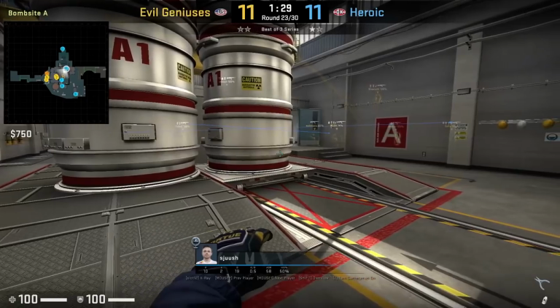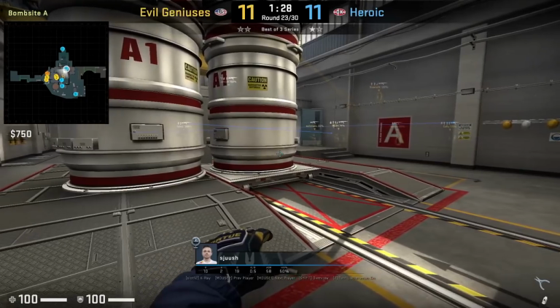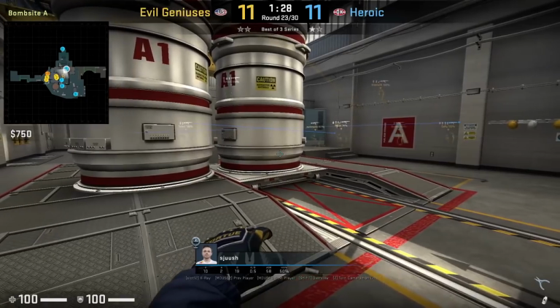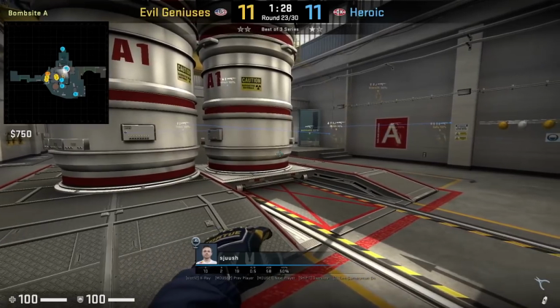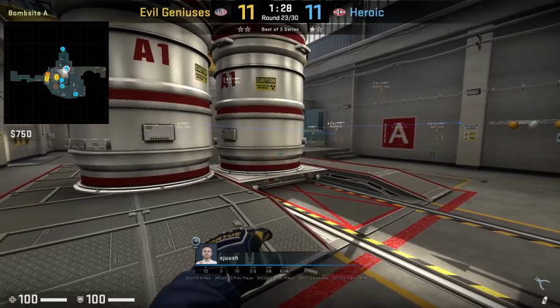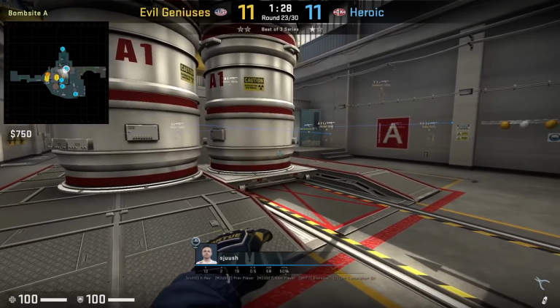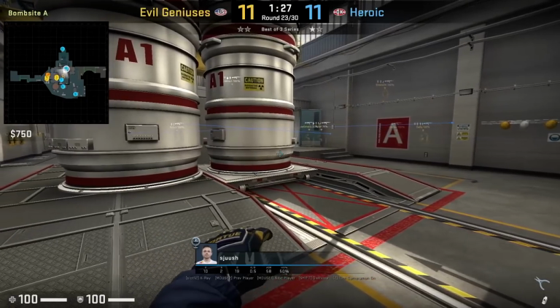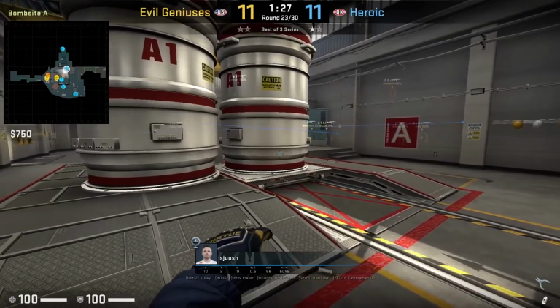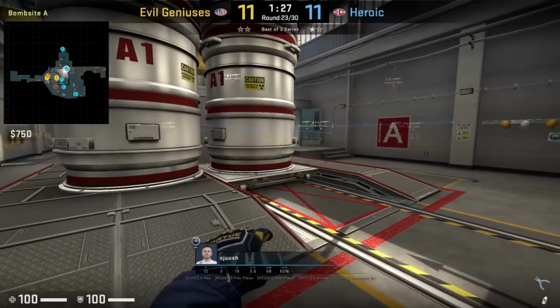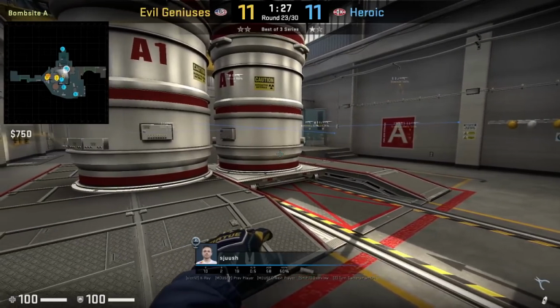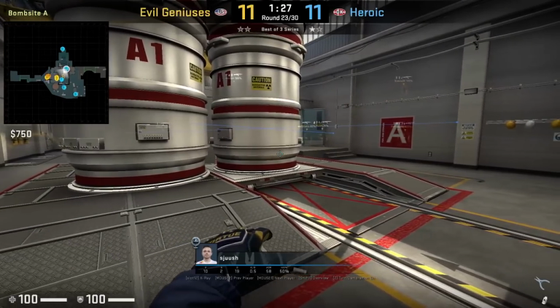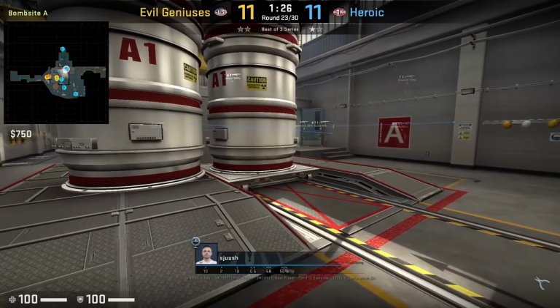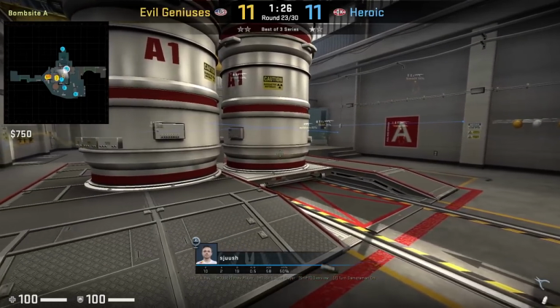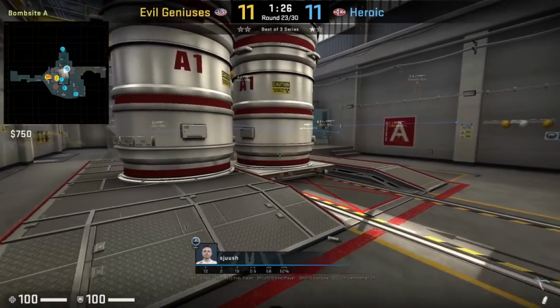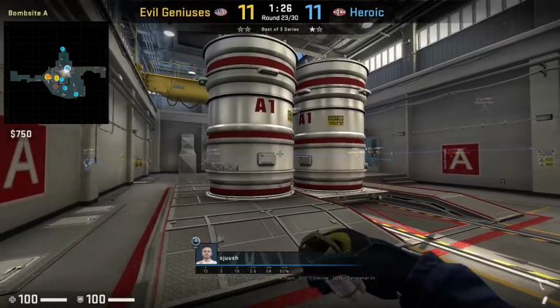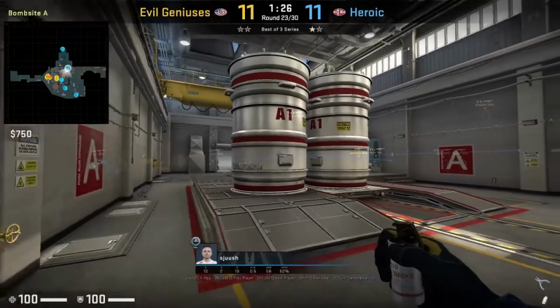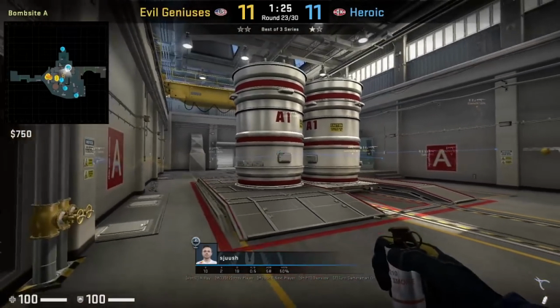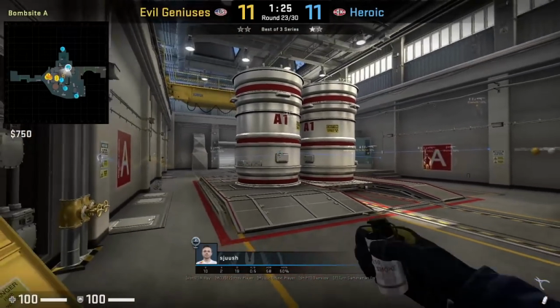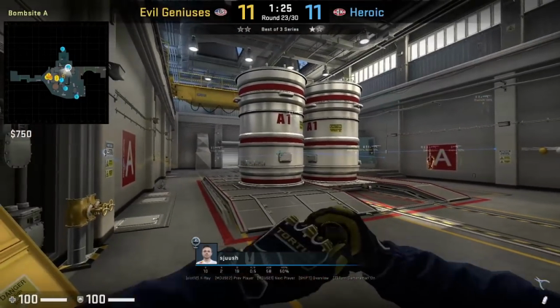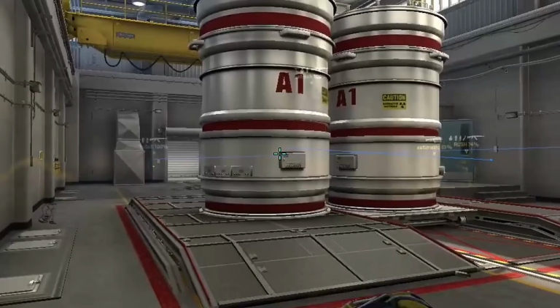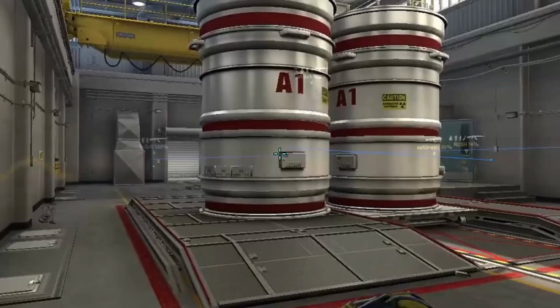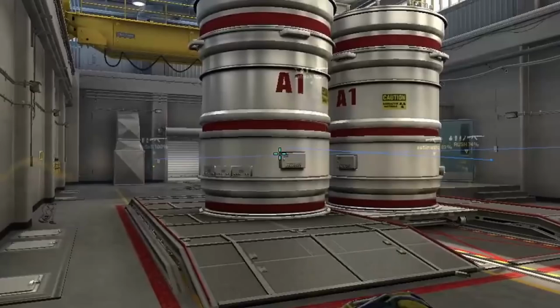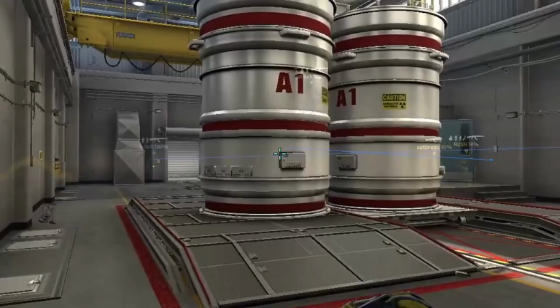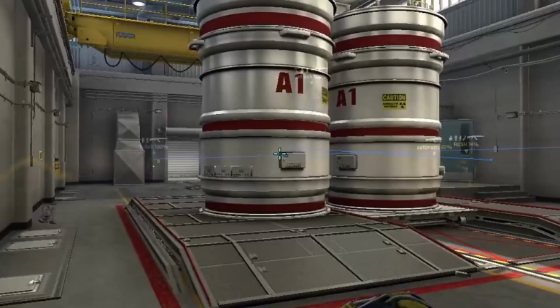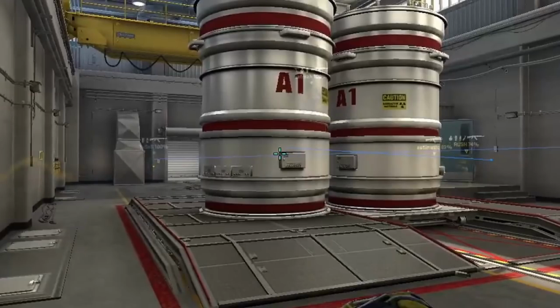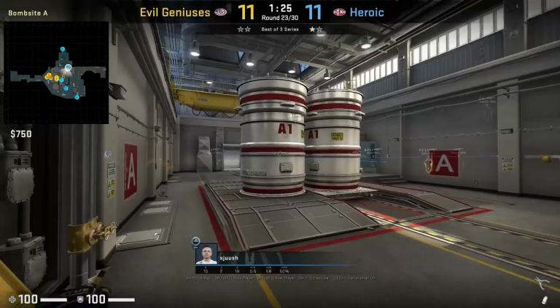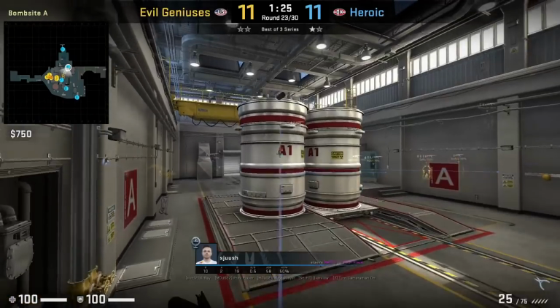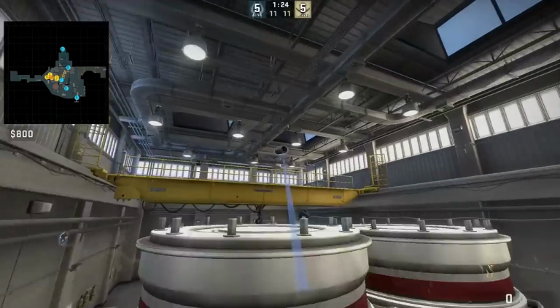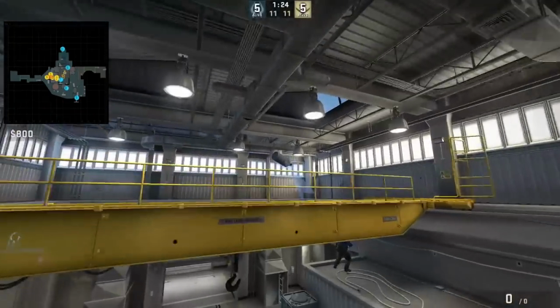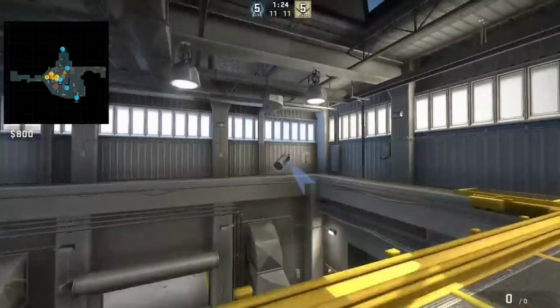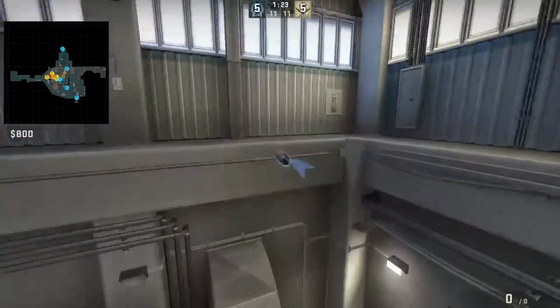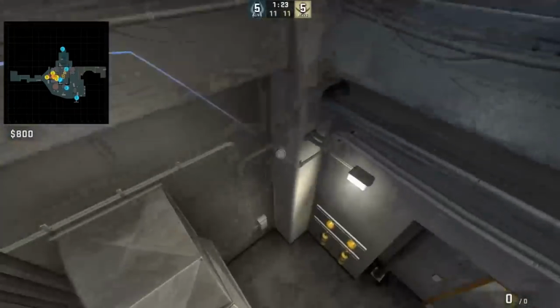Shush has a super easy way to smoke door from back-sight. Put your crosshair on the top left corner of this thing here, then jump throw.